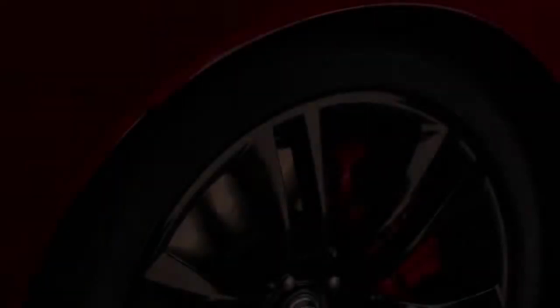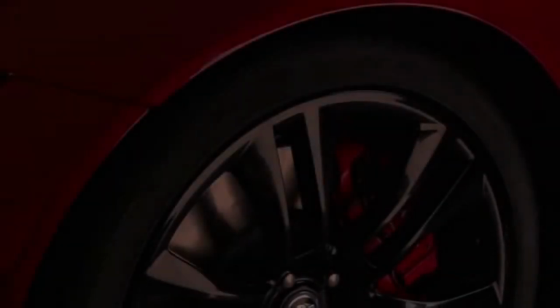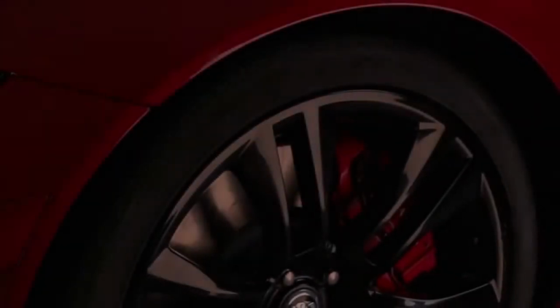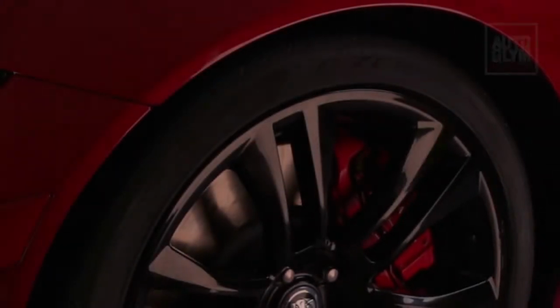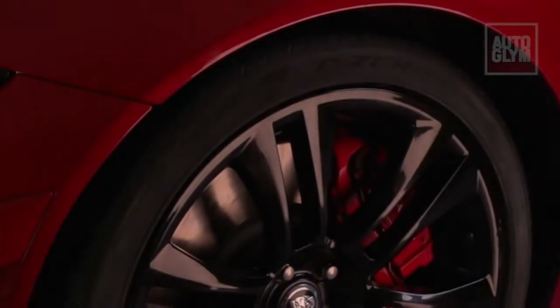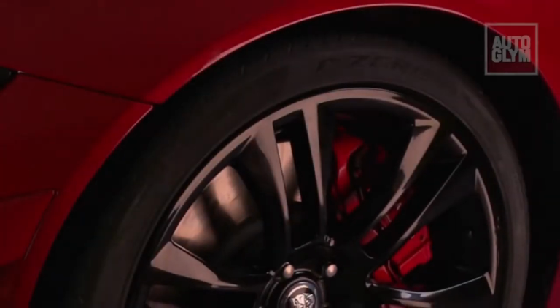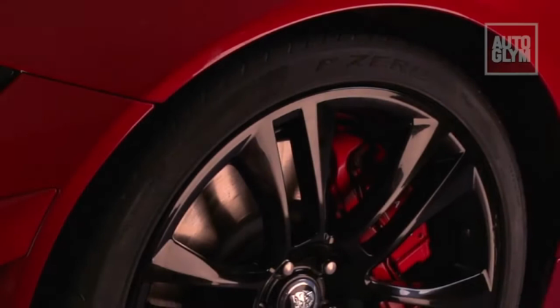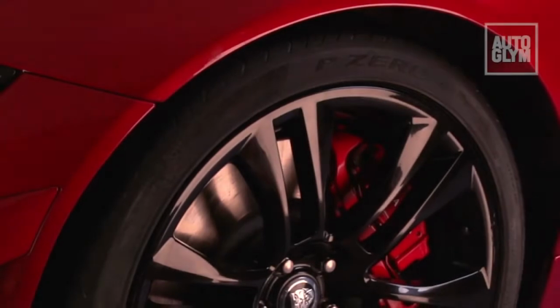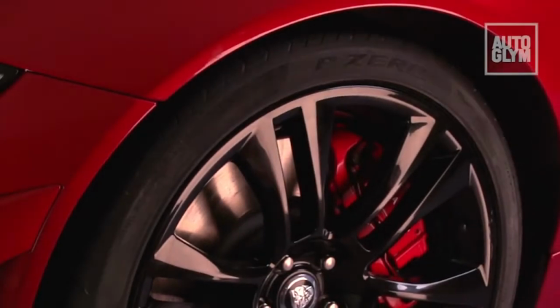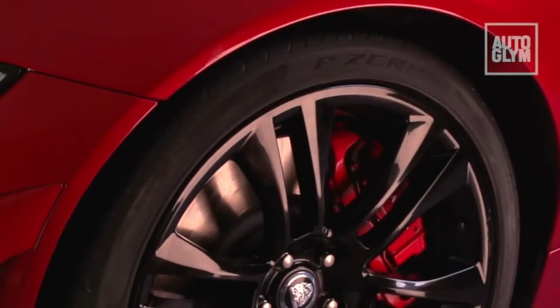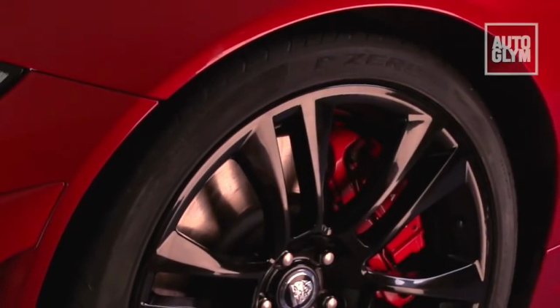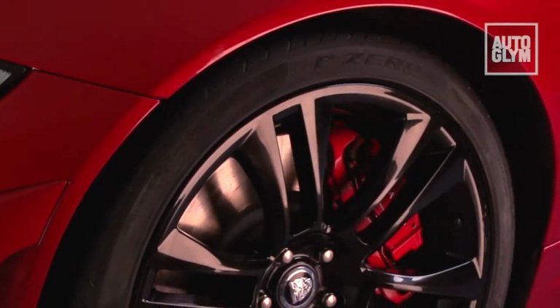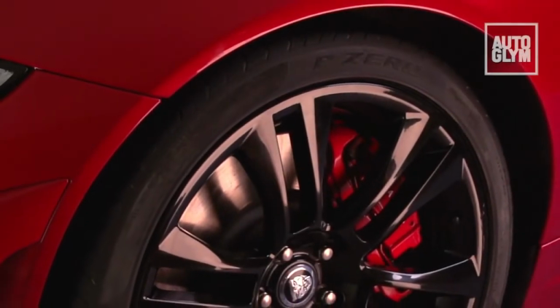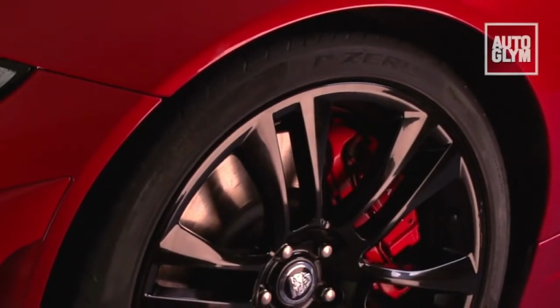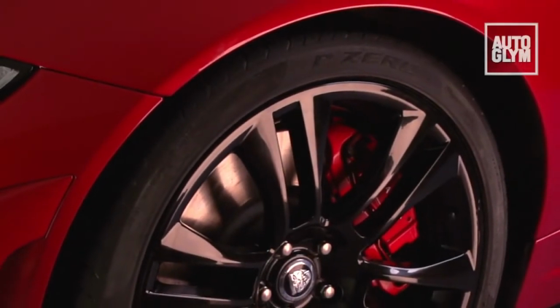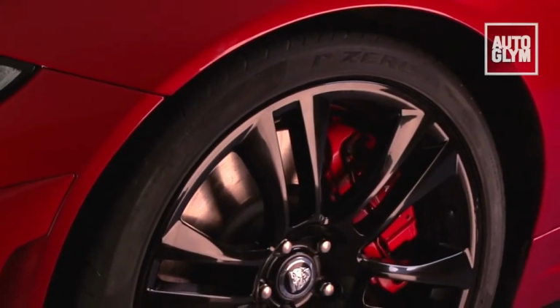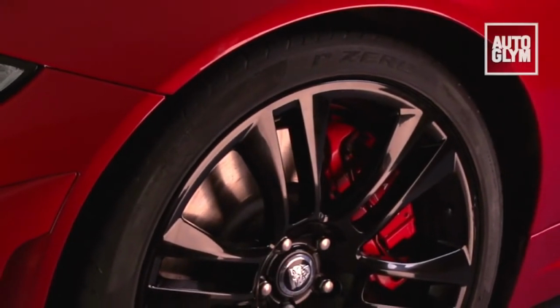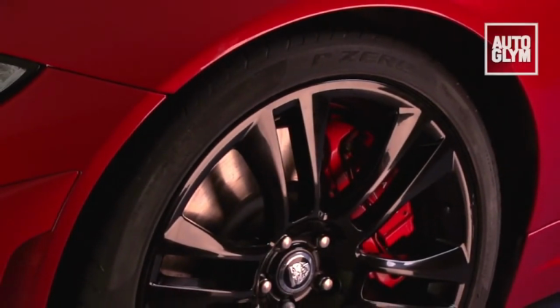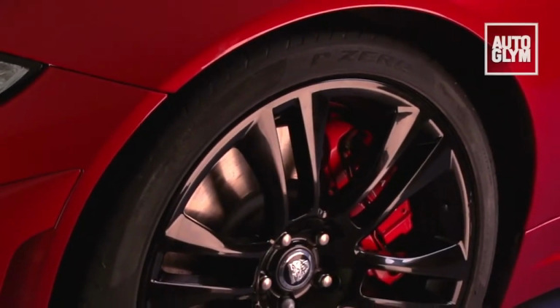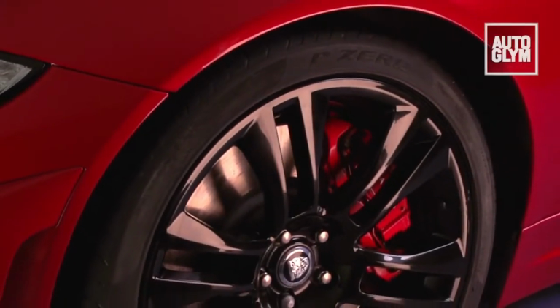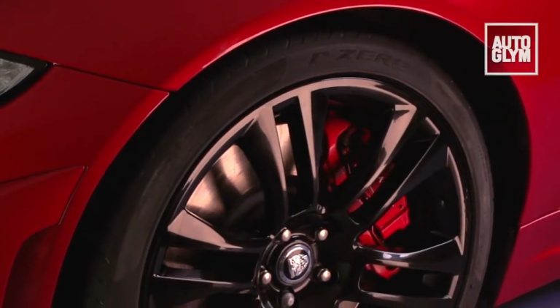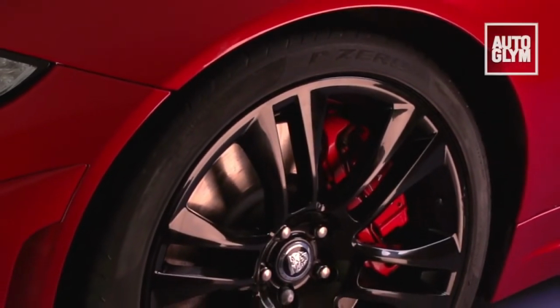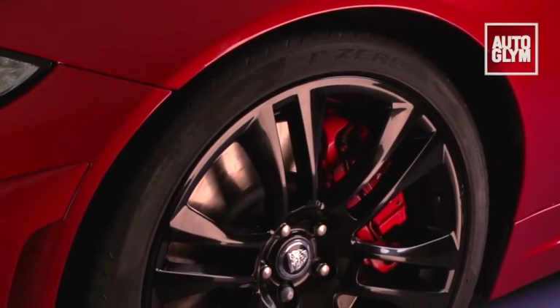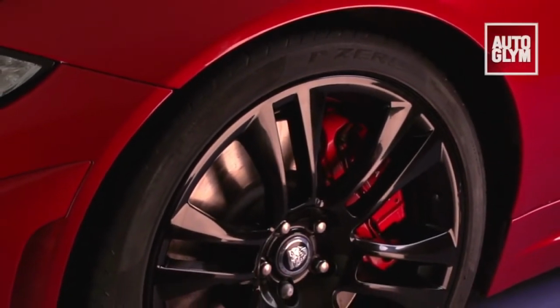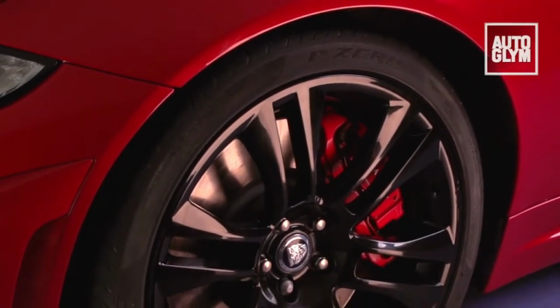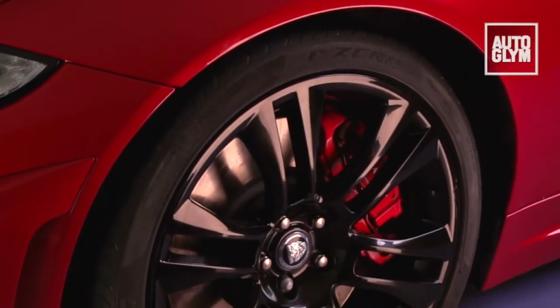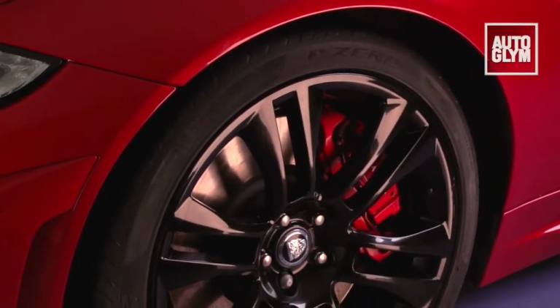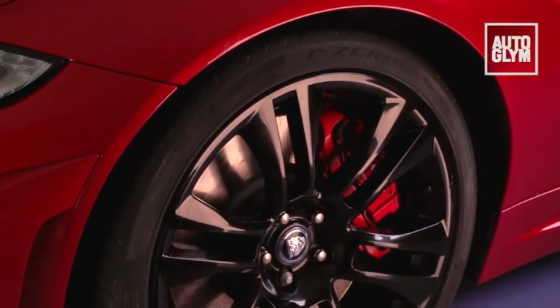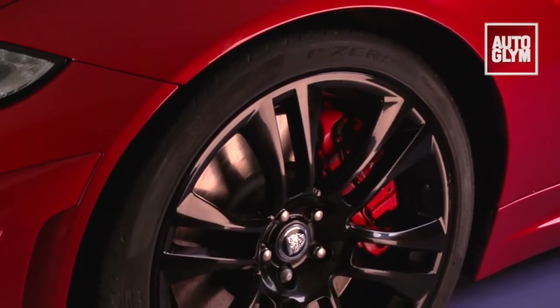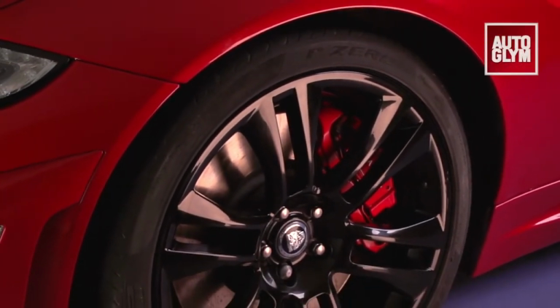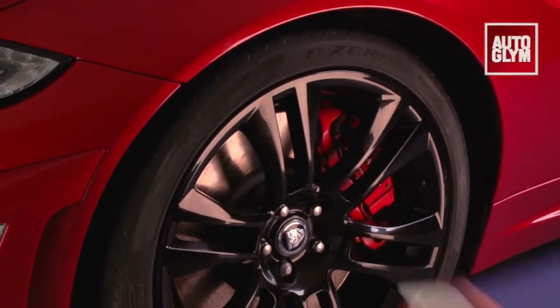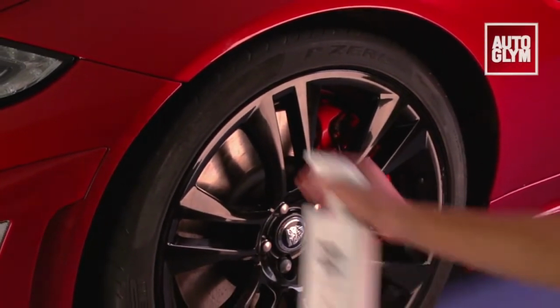Clean tires are essential for the perfectionist. No car can be considered complete until all the tires have been dressed.